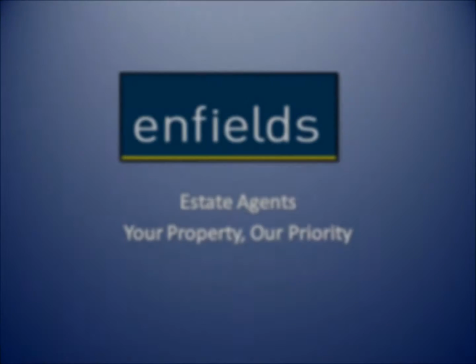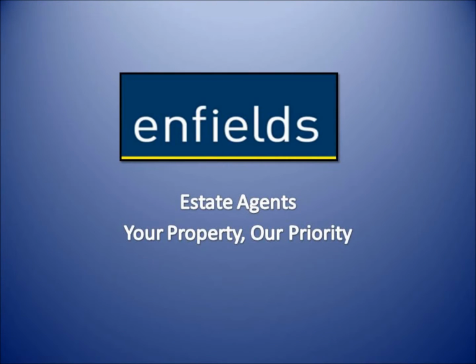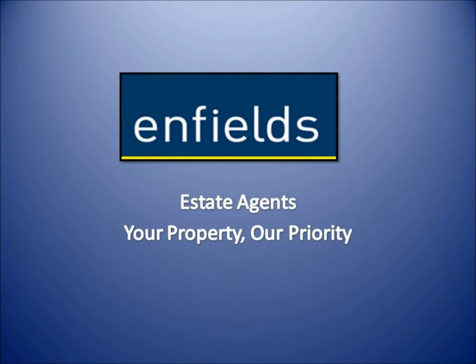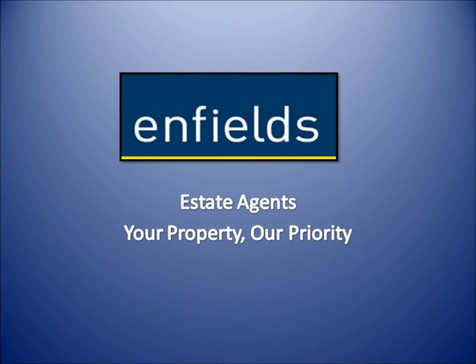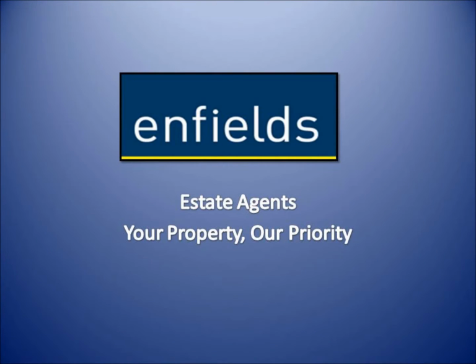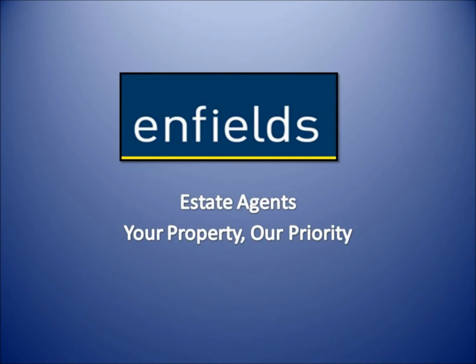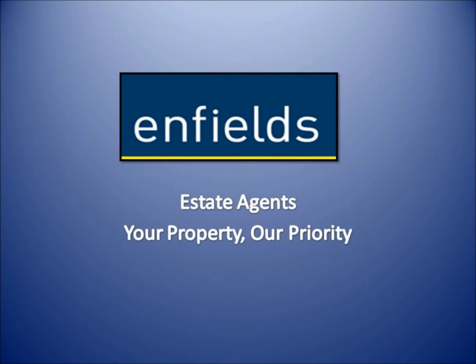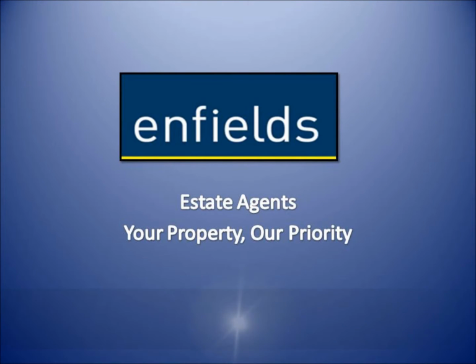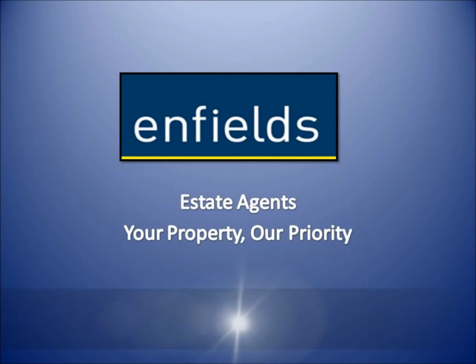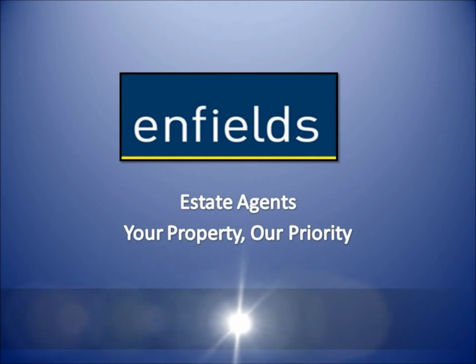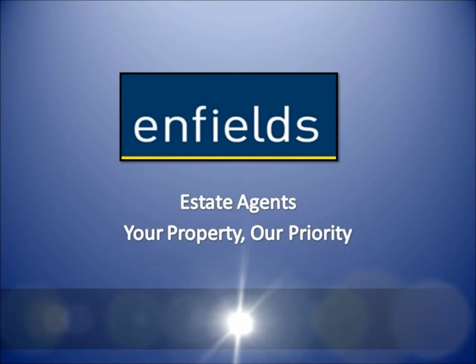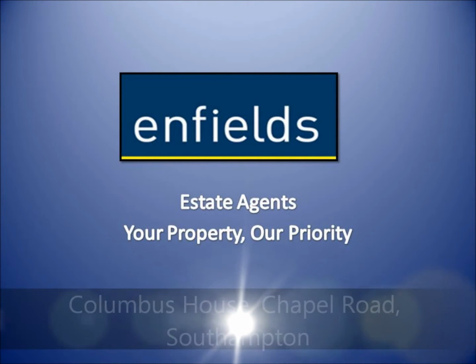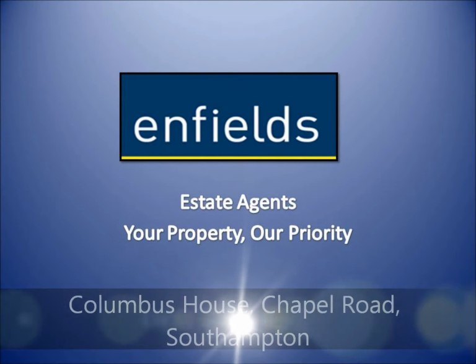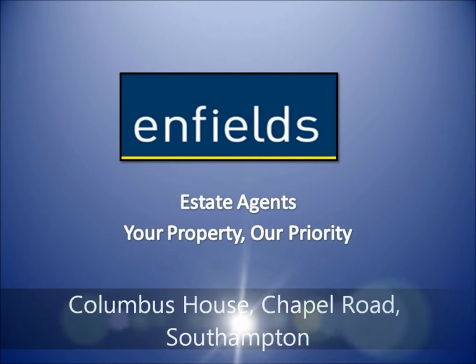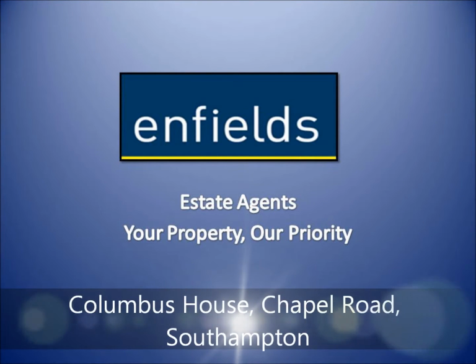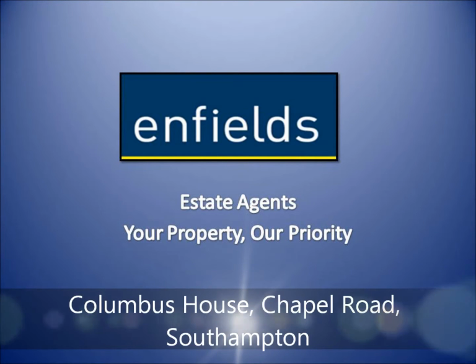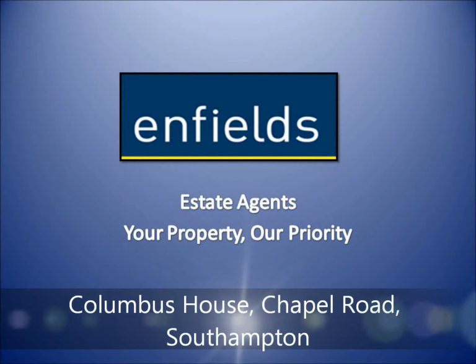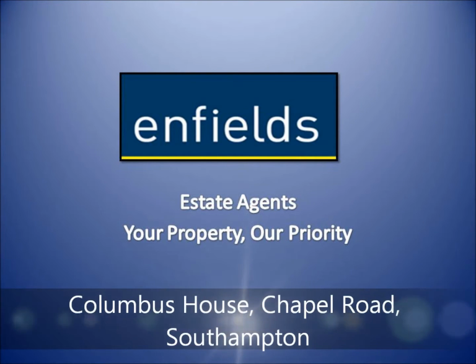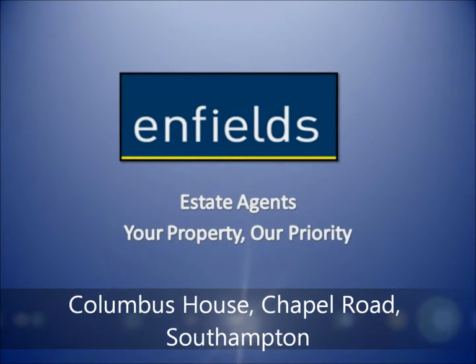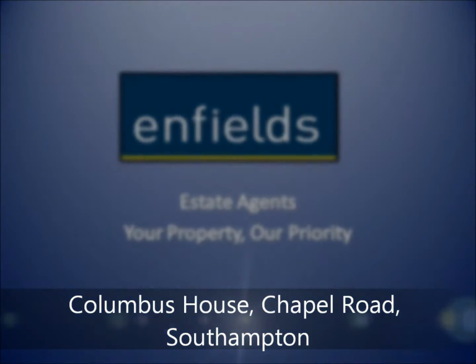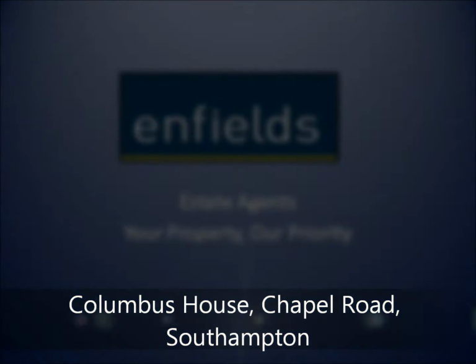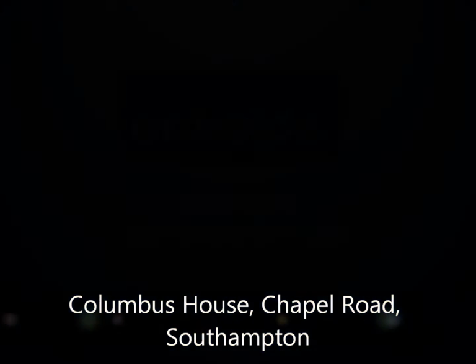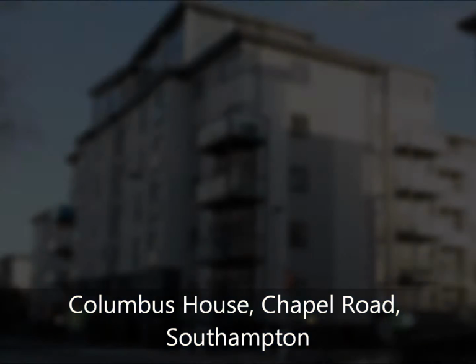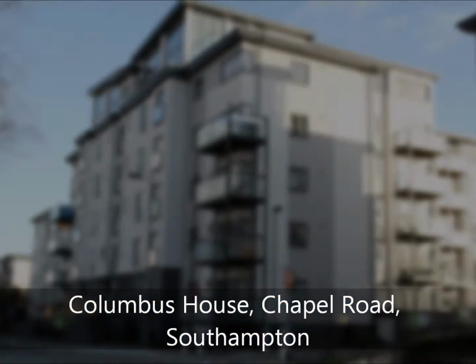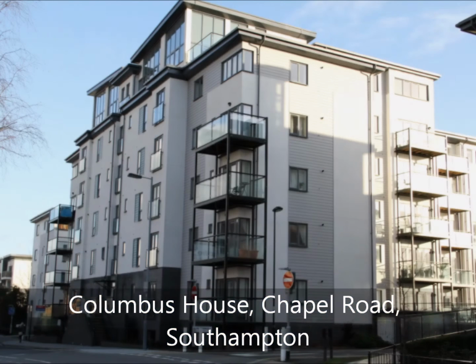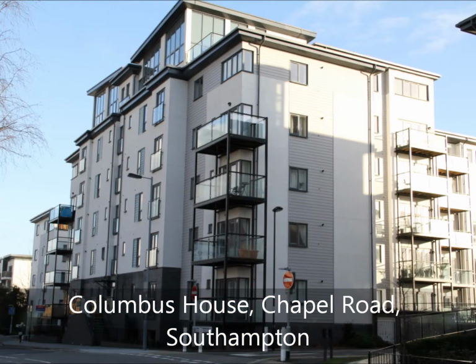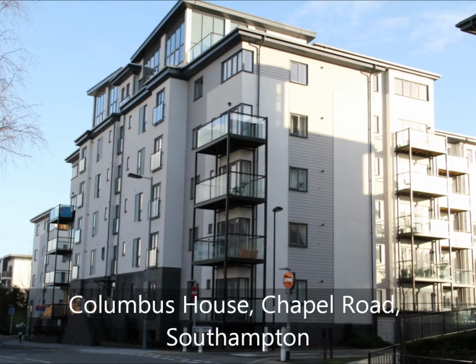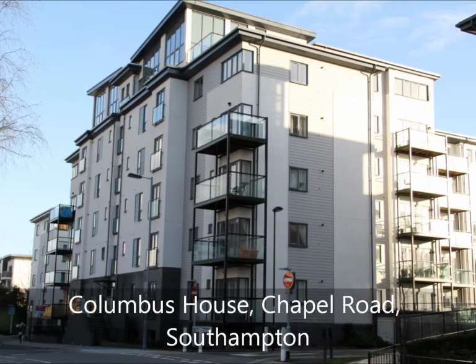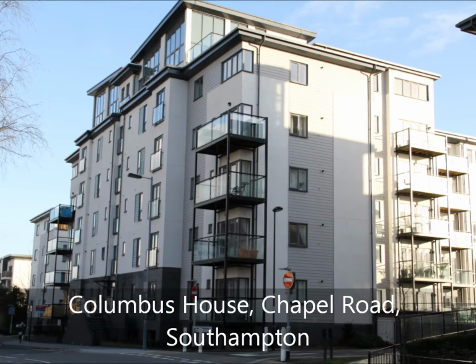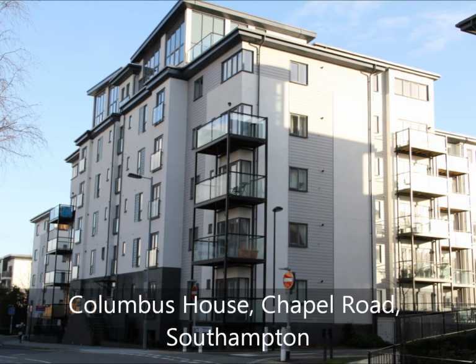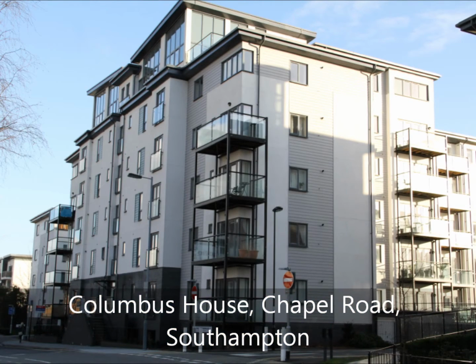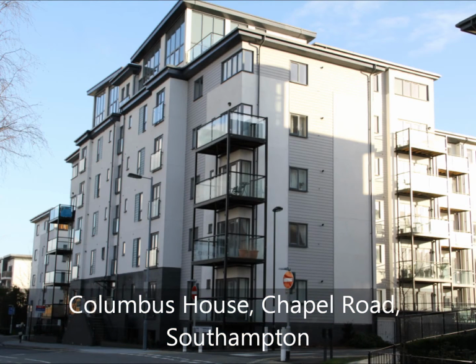Positioned within the popular 2010 Astral Homes development, Enfields of Southampton are delighted to offer for sale this first floor apartment.